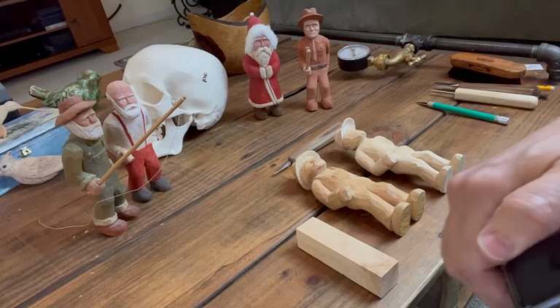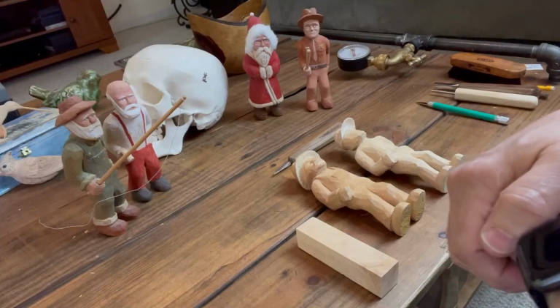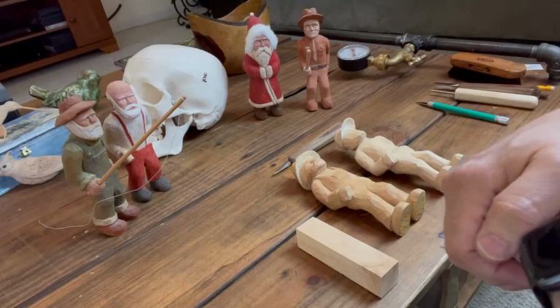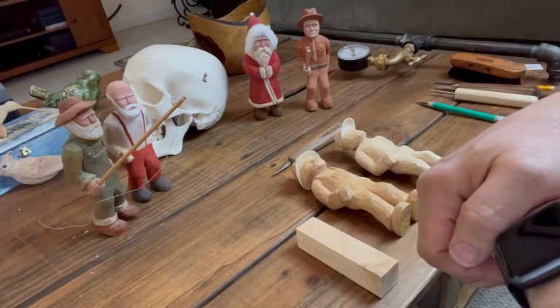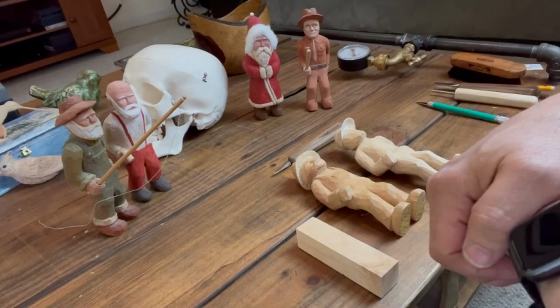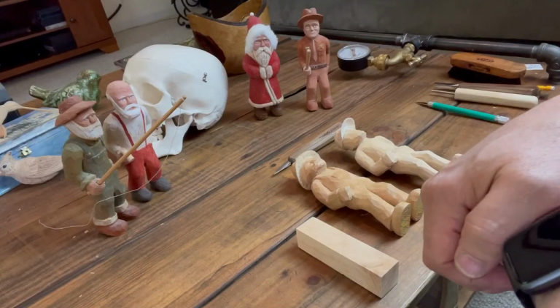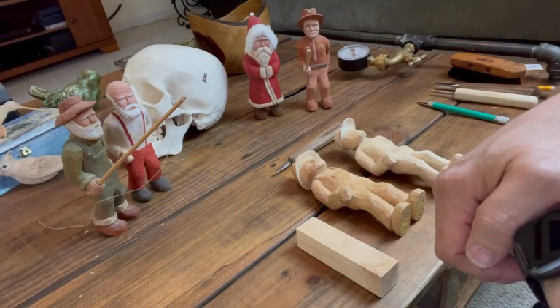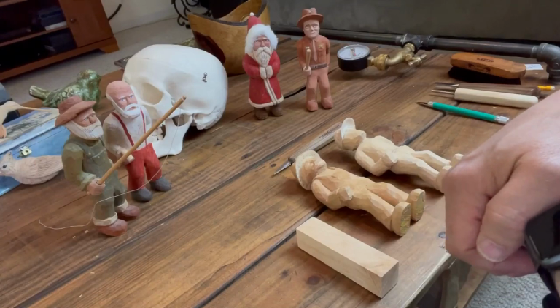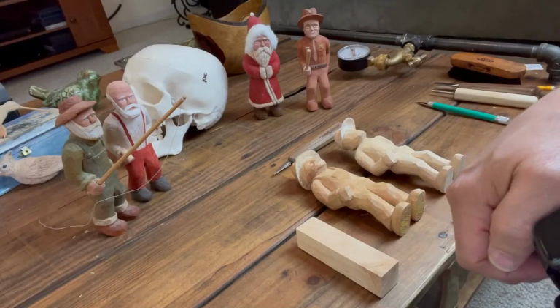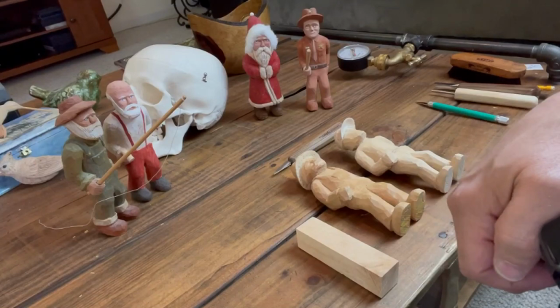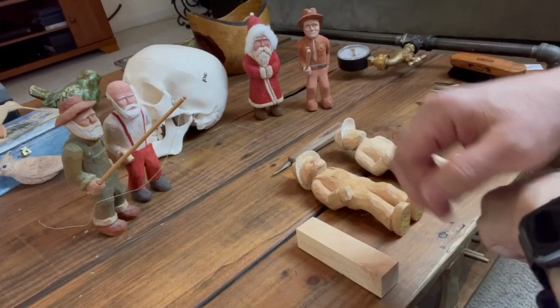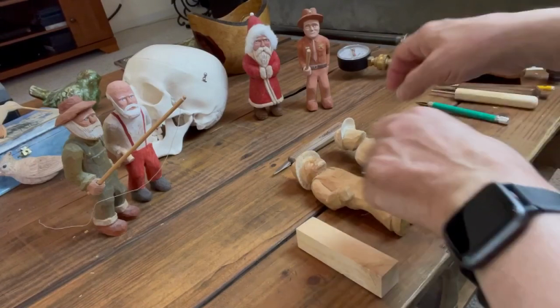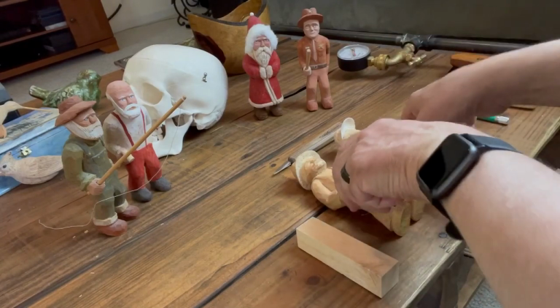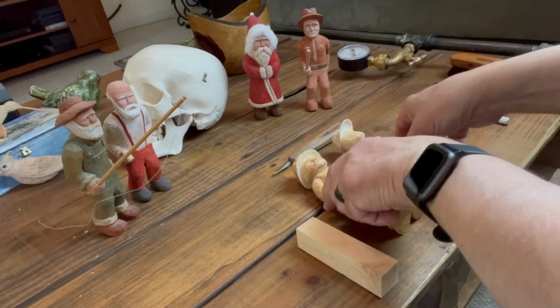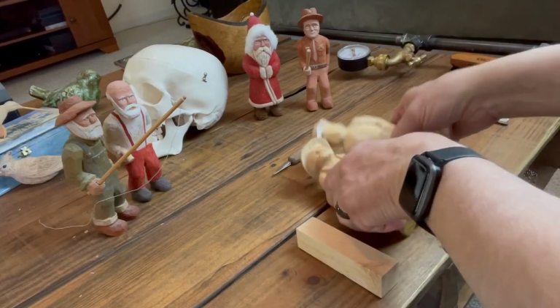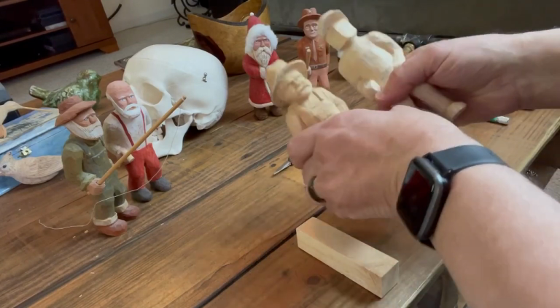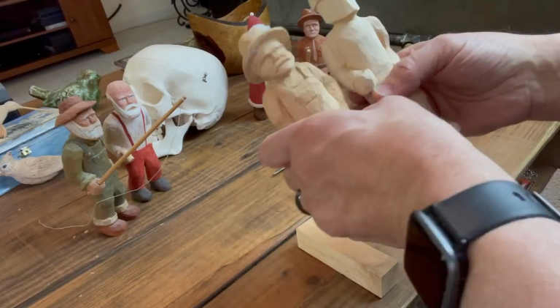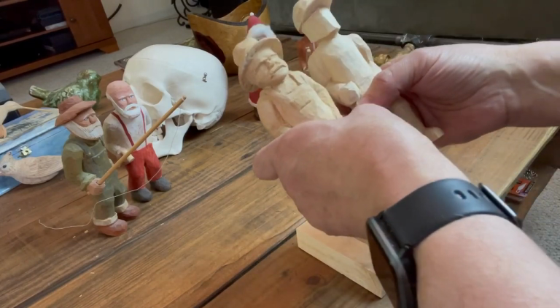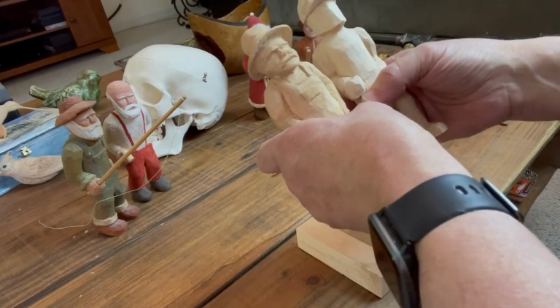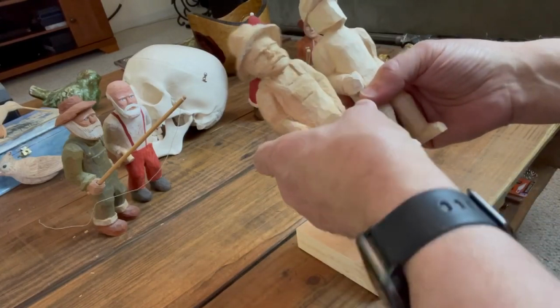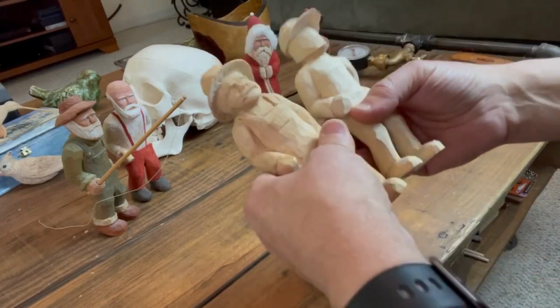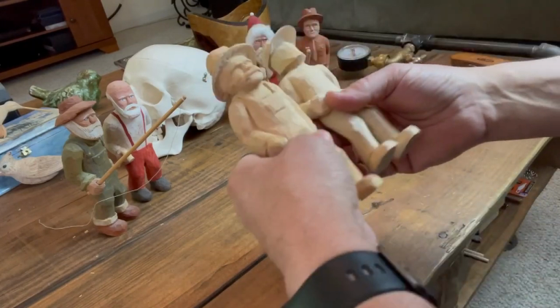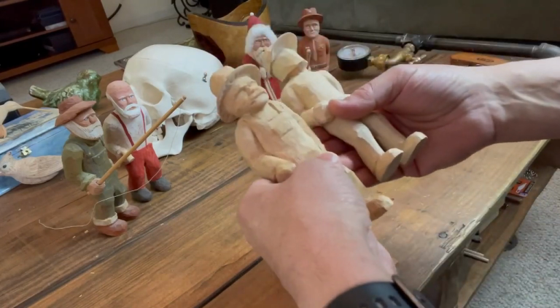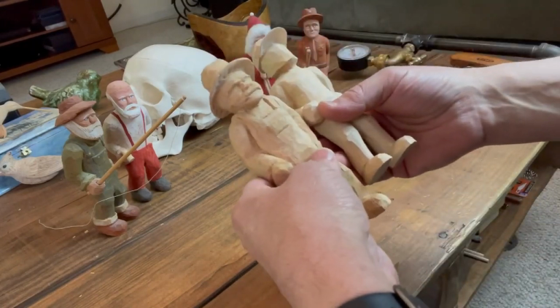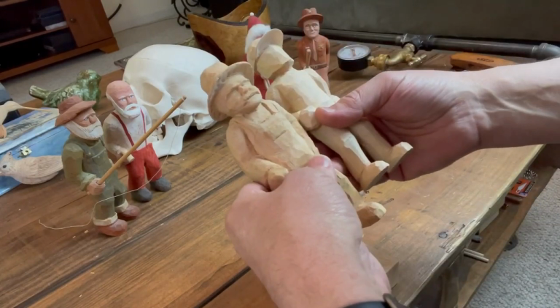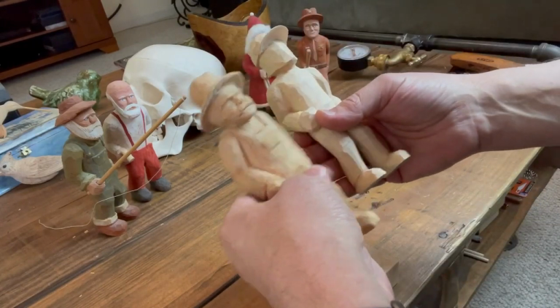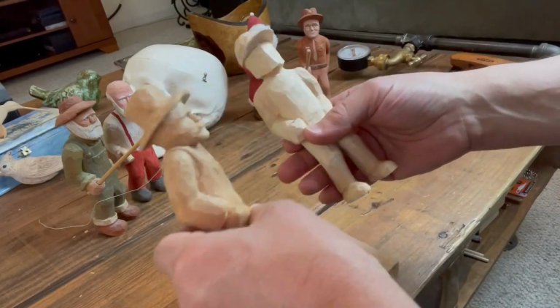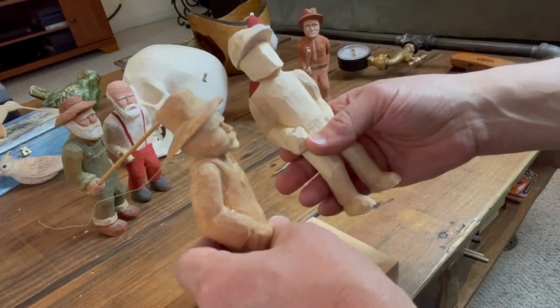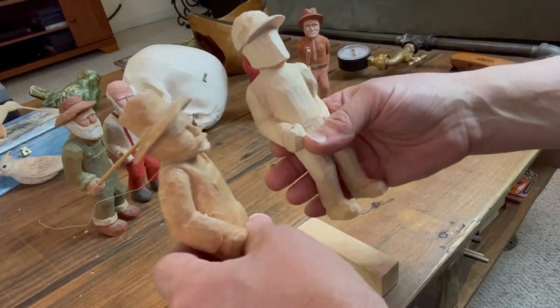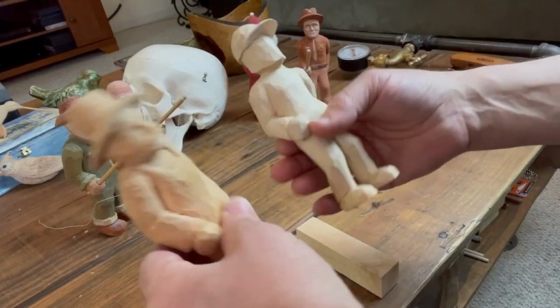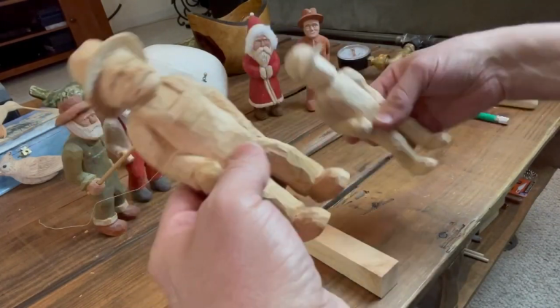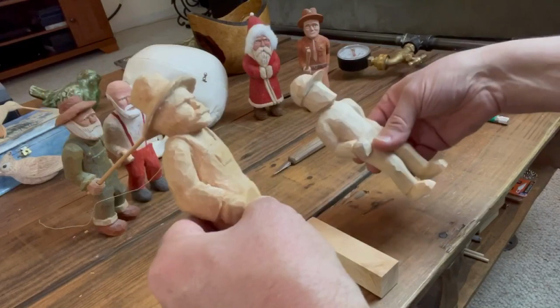Welcome to Mark D. Maker. My name is Mark Taylor and today we're going to be working on carving the face — the face of some characters here.